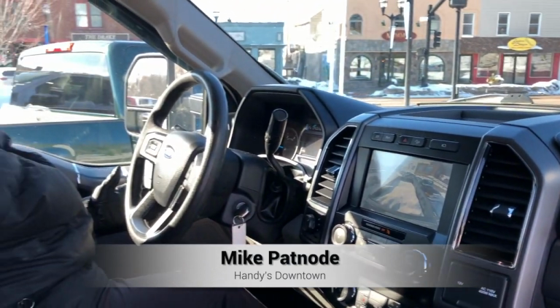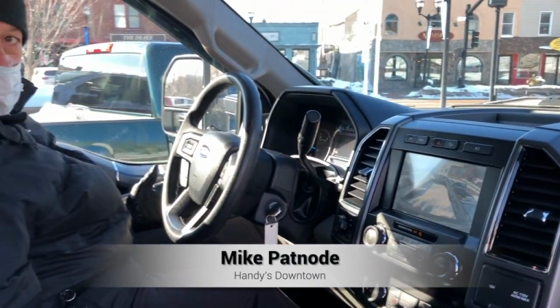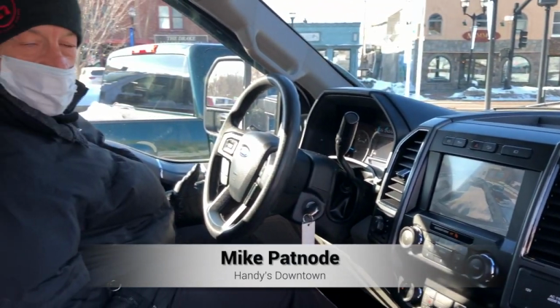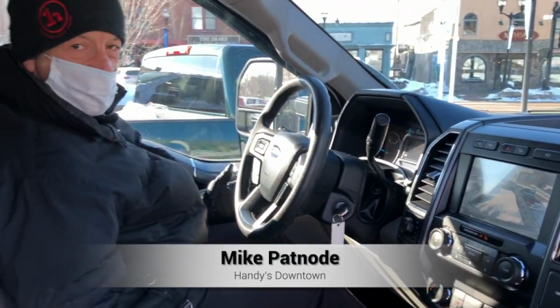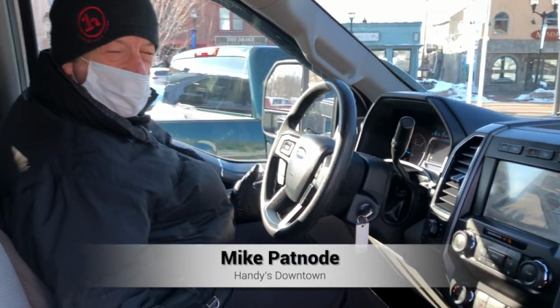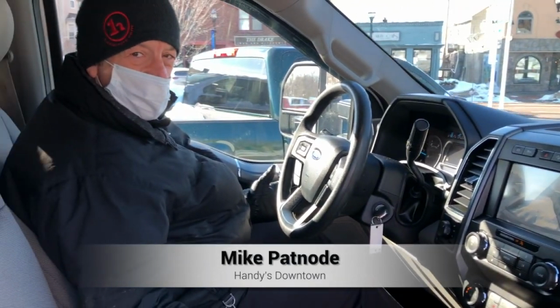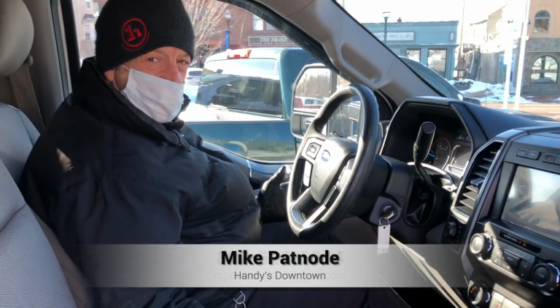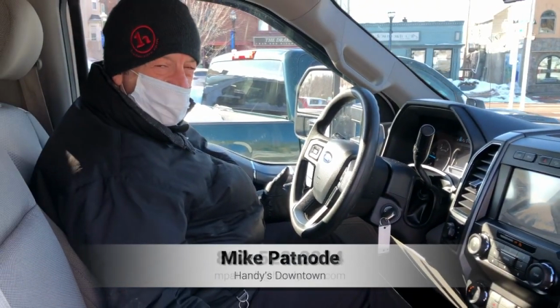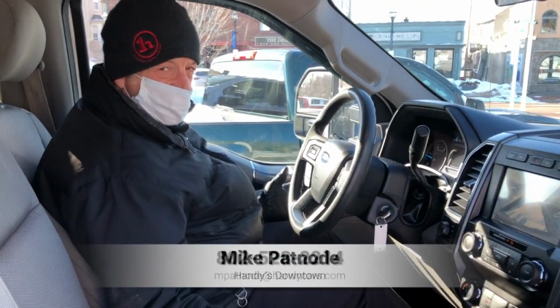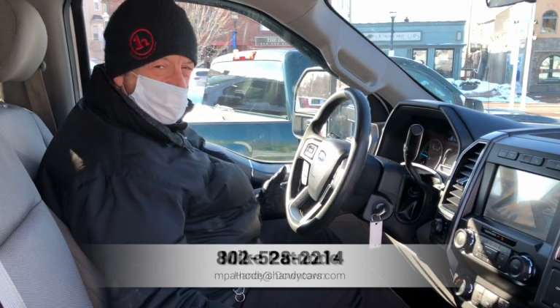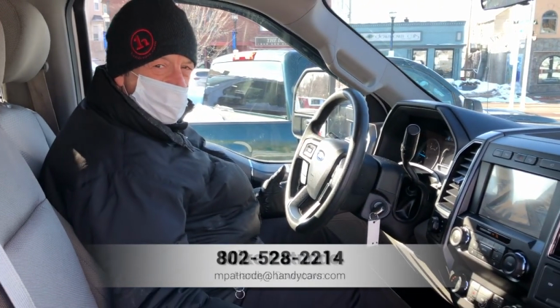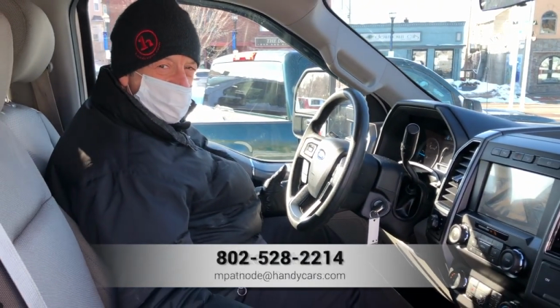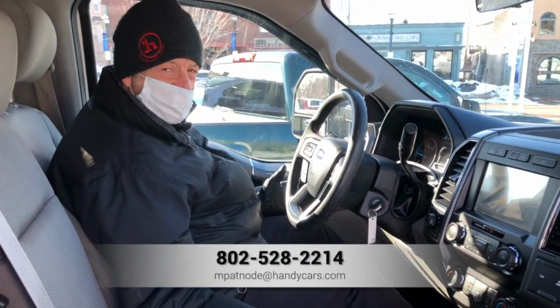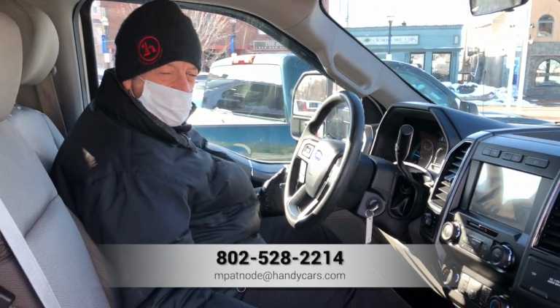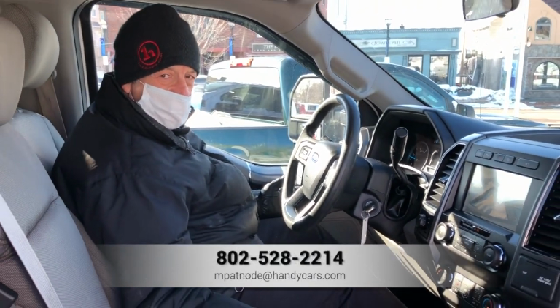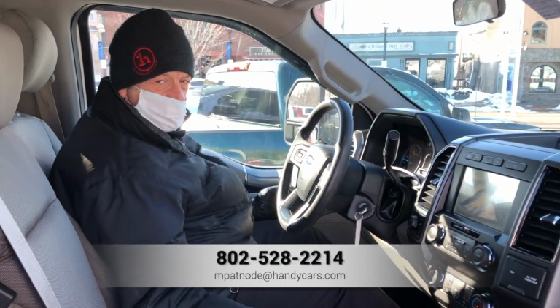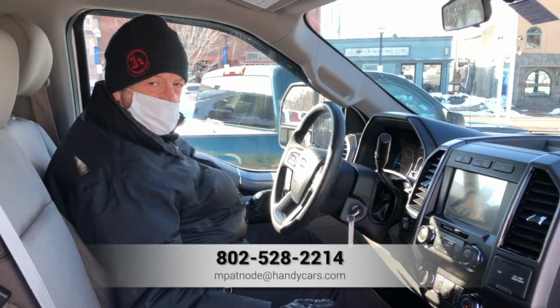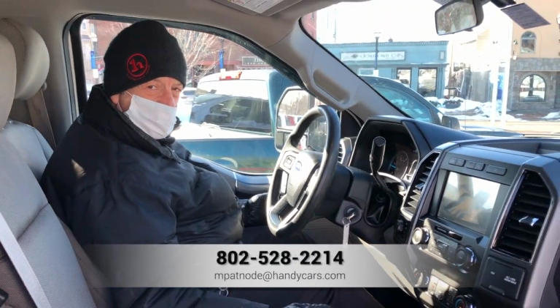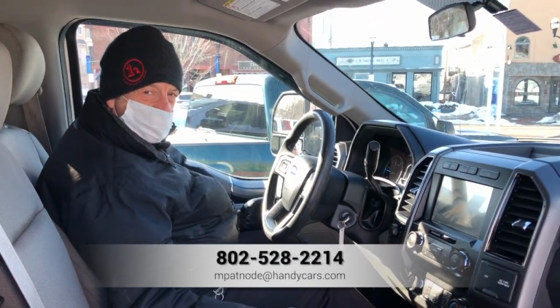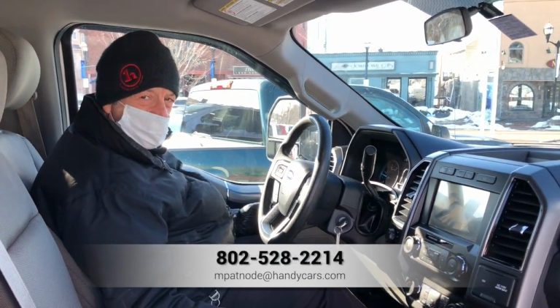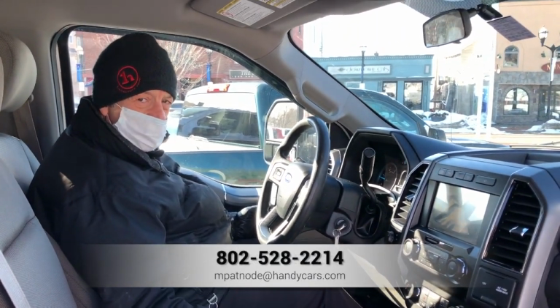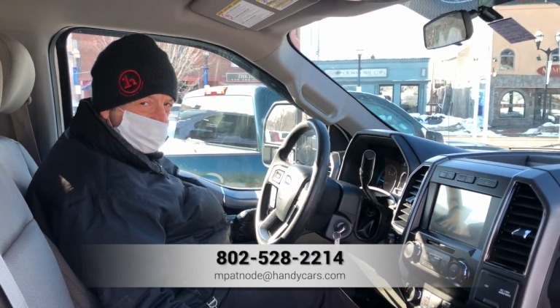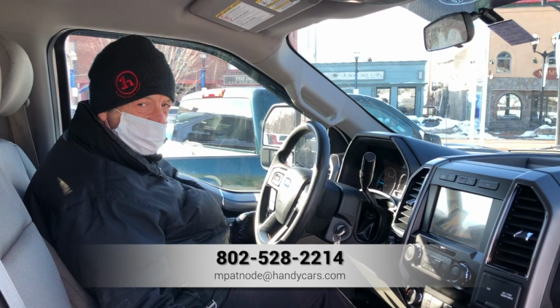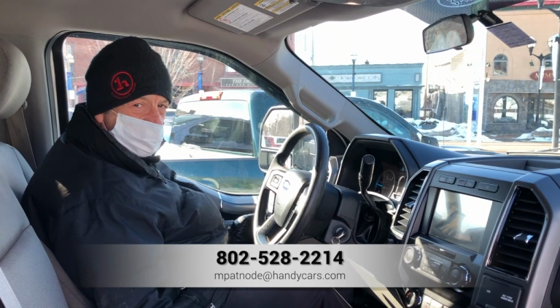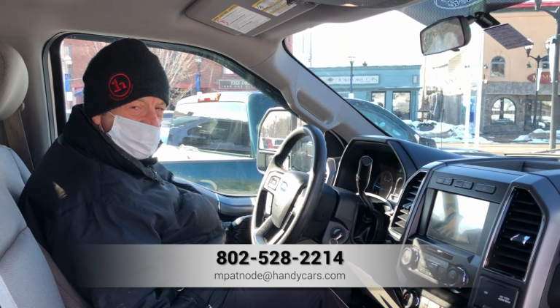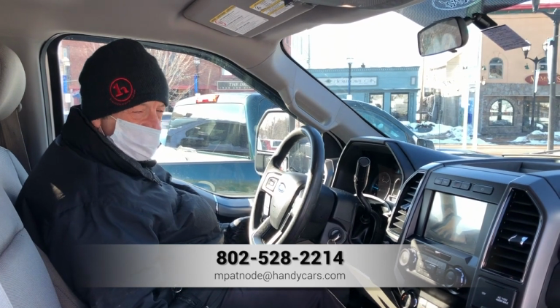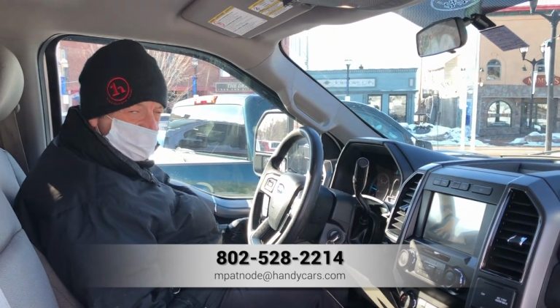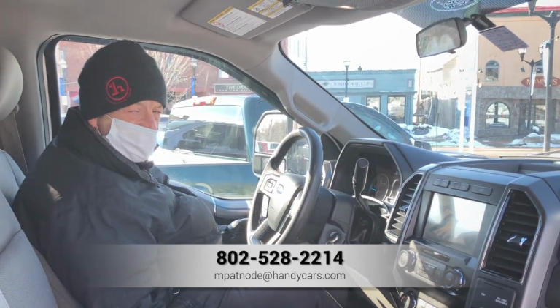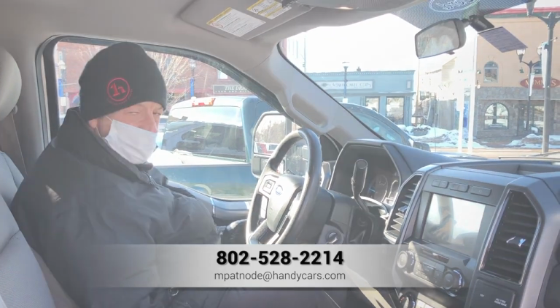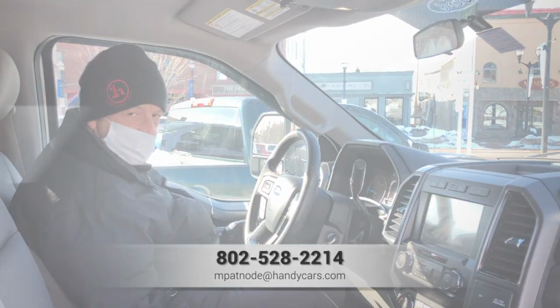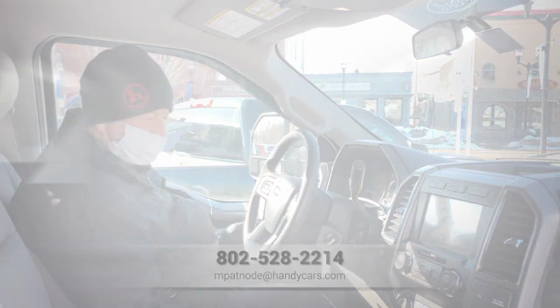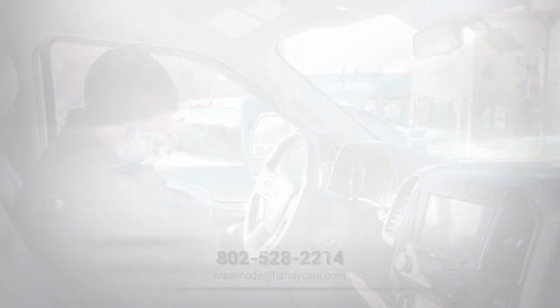Give me a call: 802-528-2214. Have a great day. Be a consult.